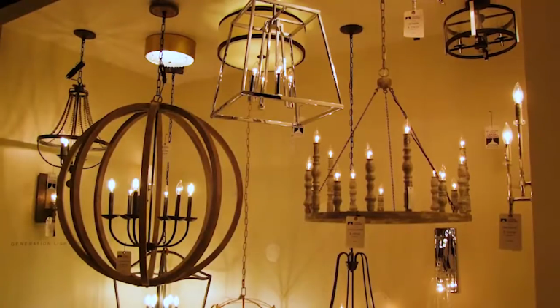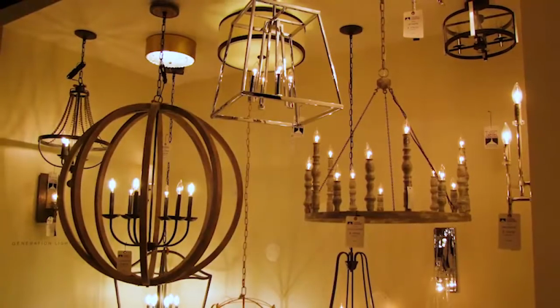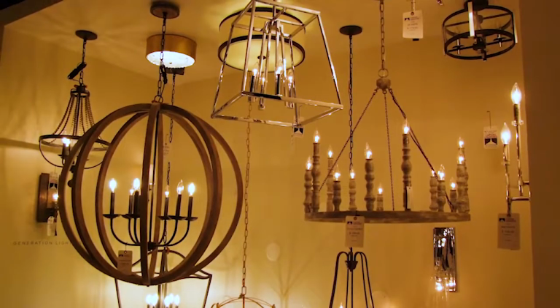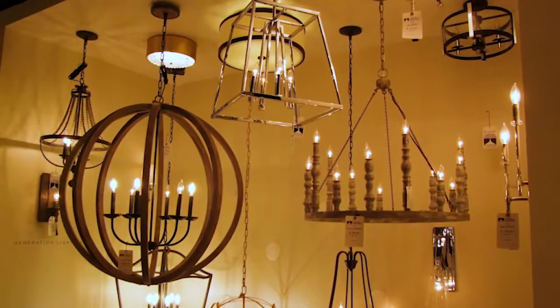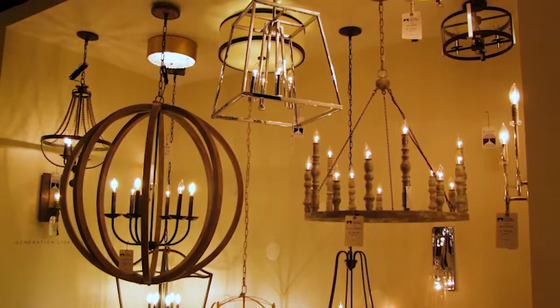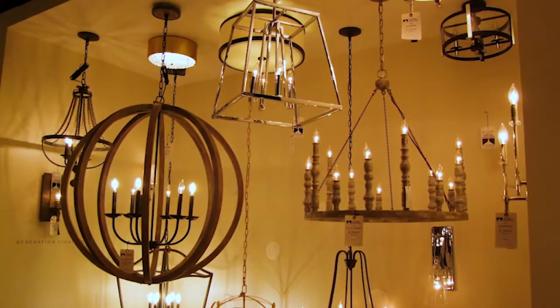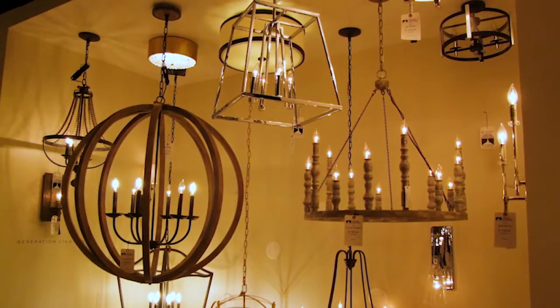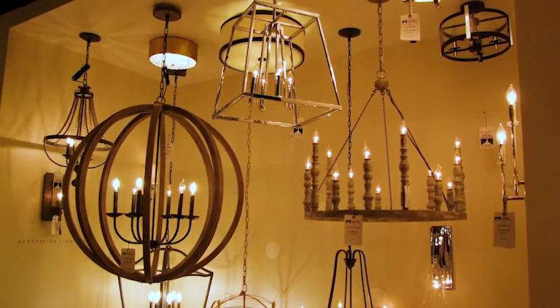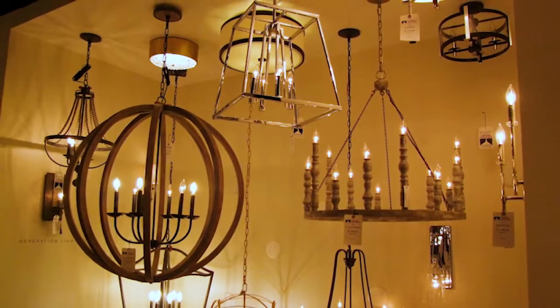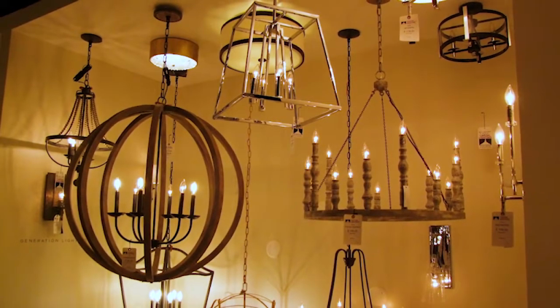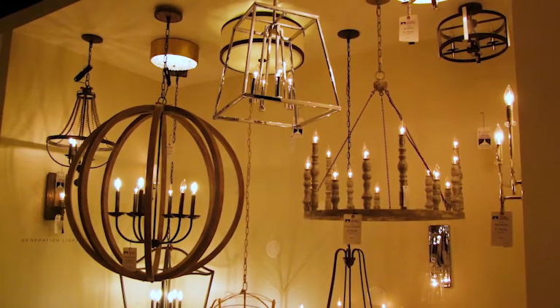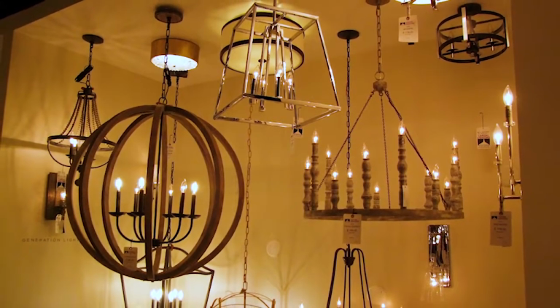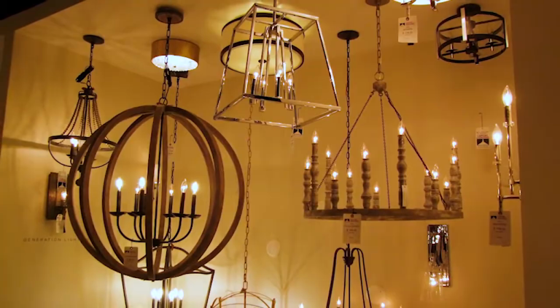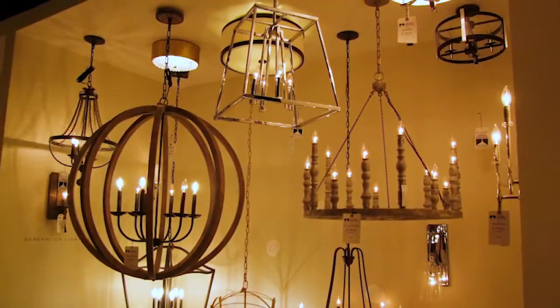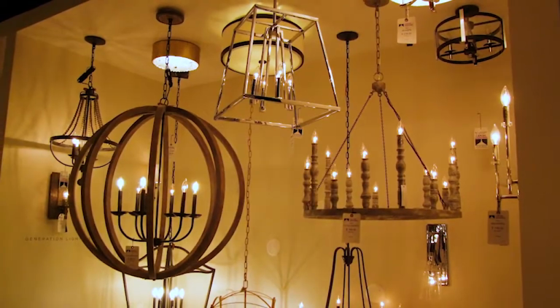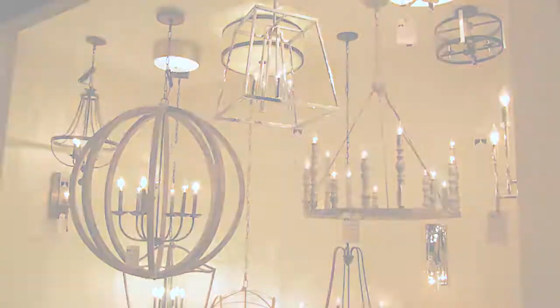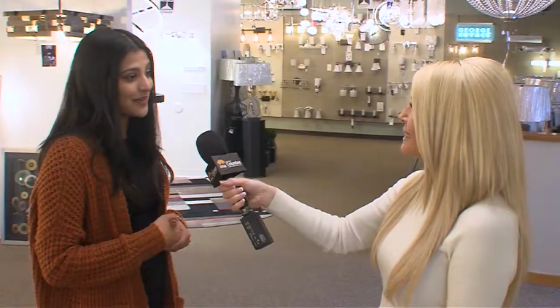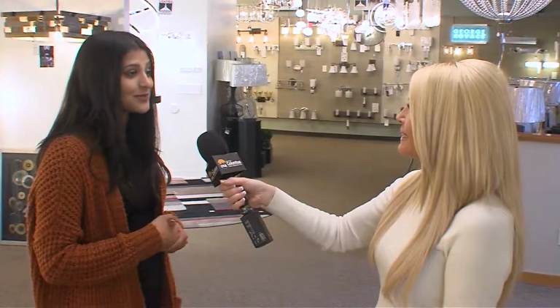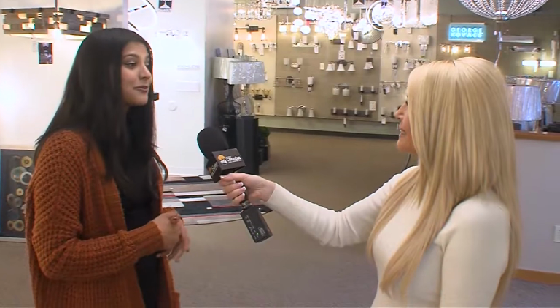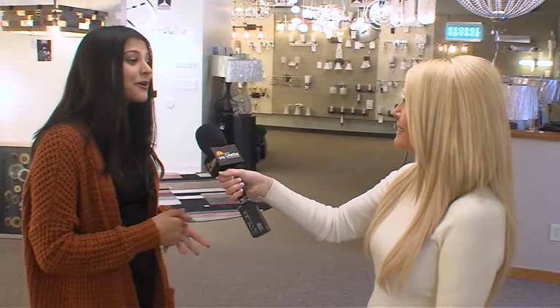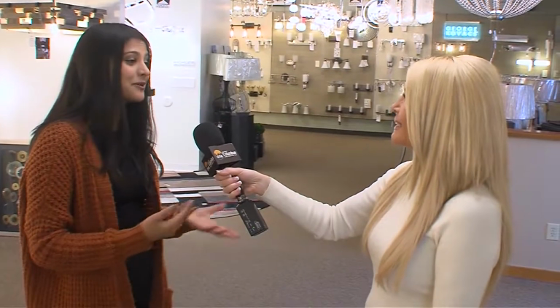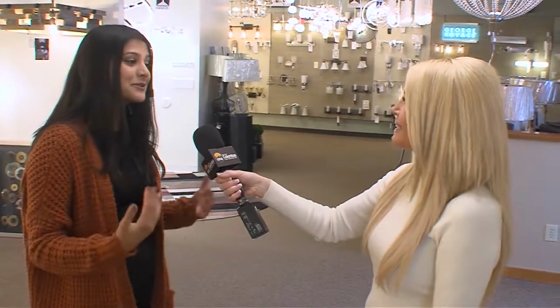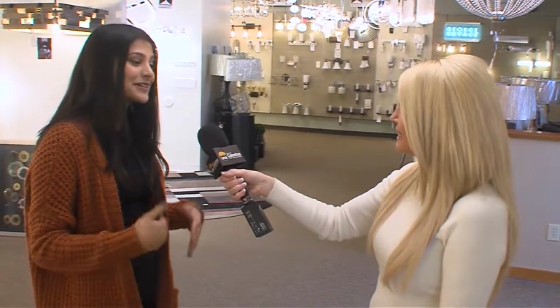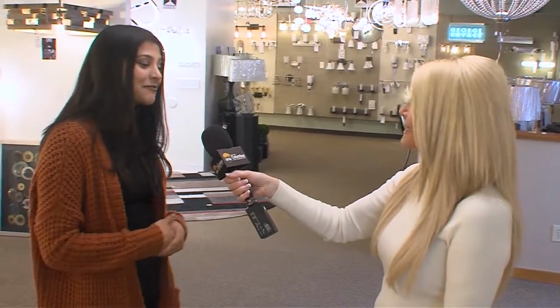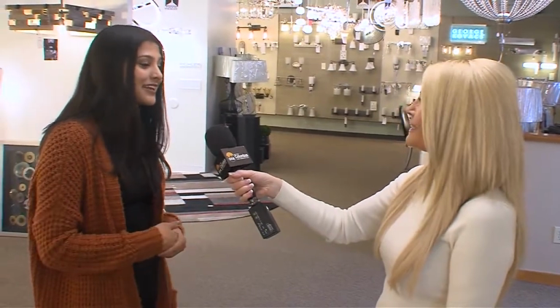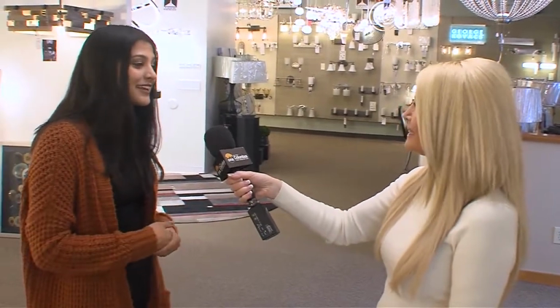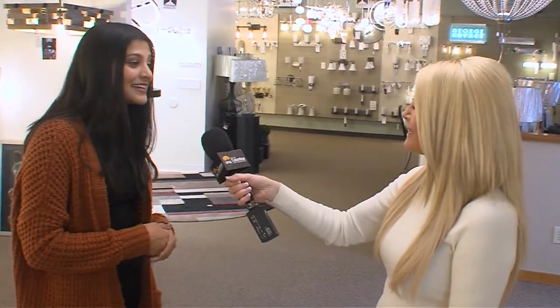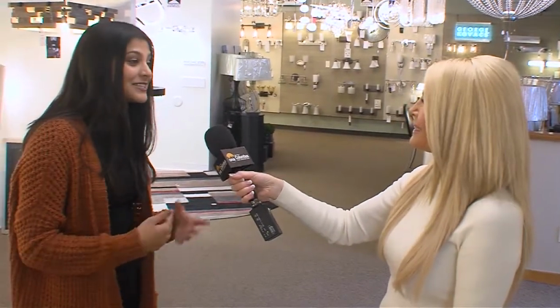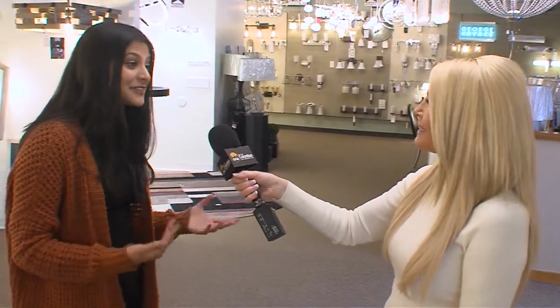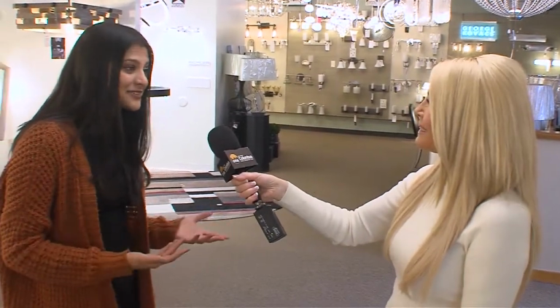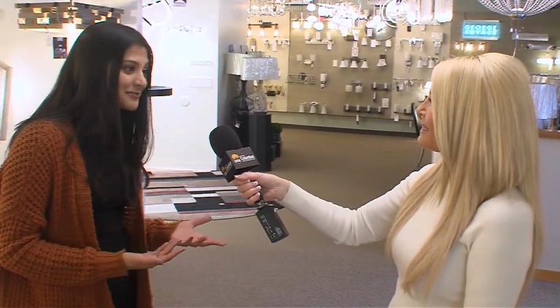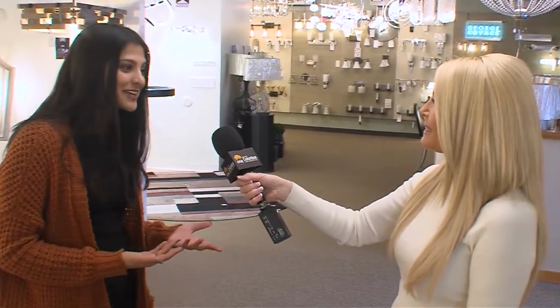Our customers love the vignettes. We have so much positive feedback, so we welcome people to come in and see the vignettes for themselves.